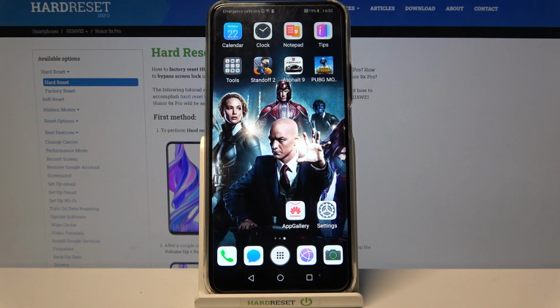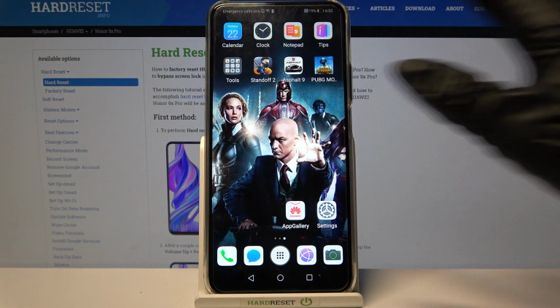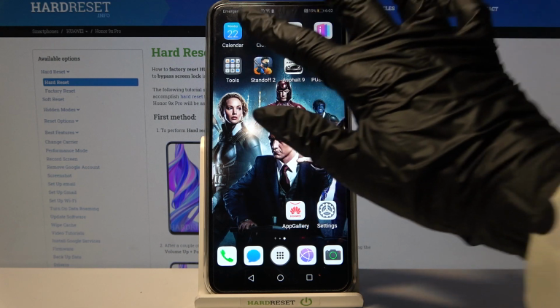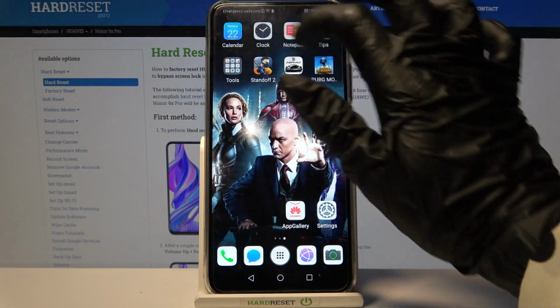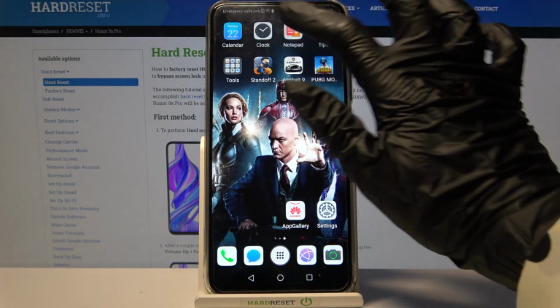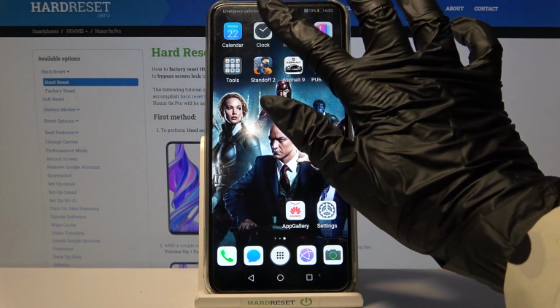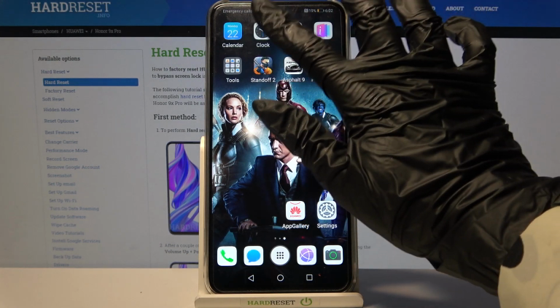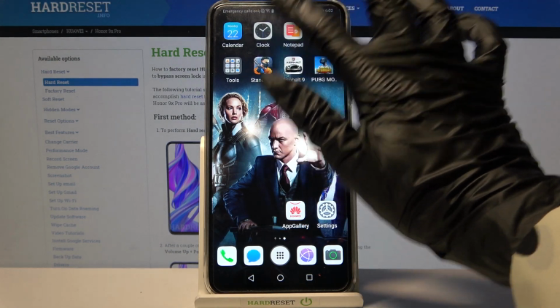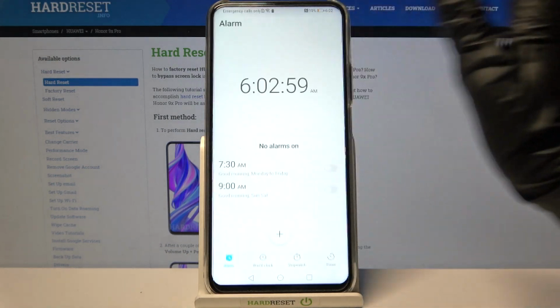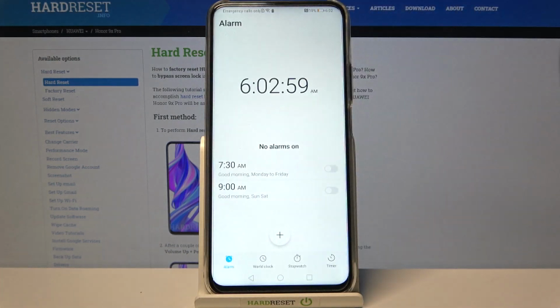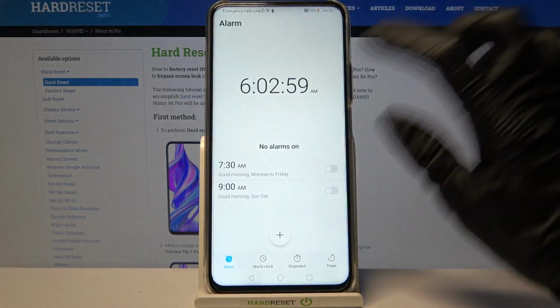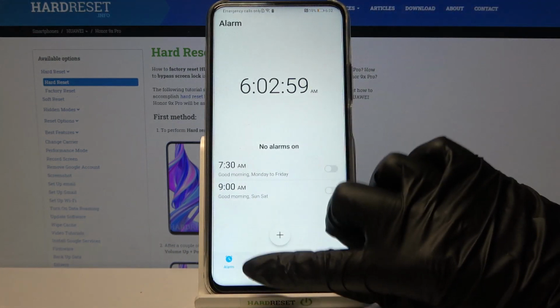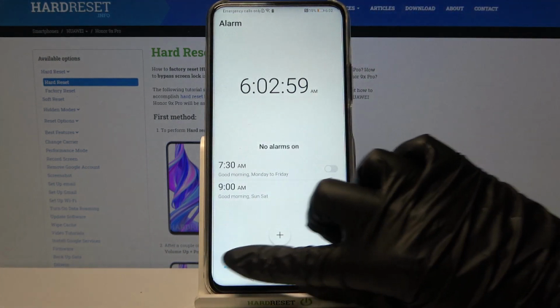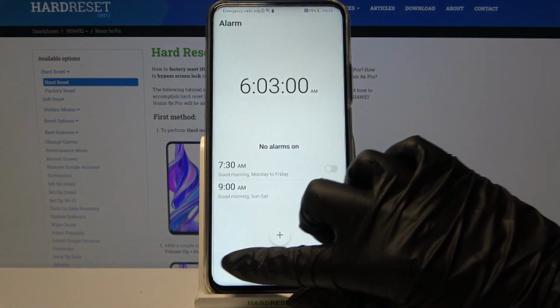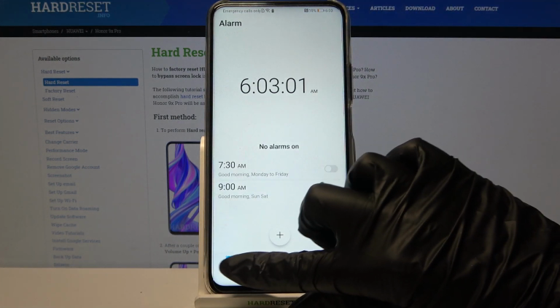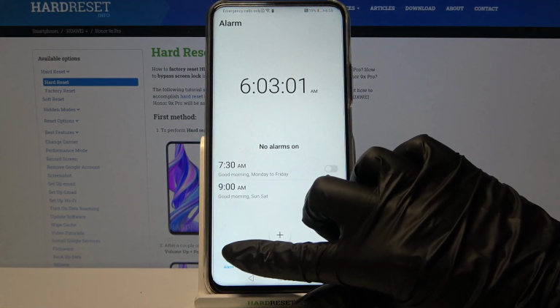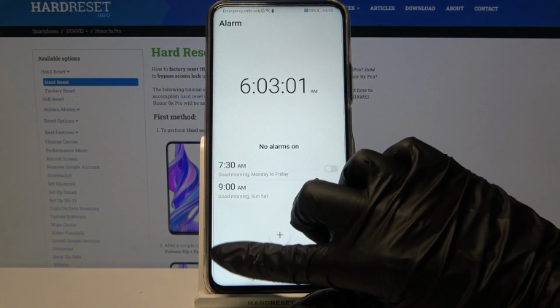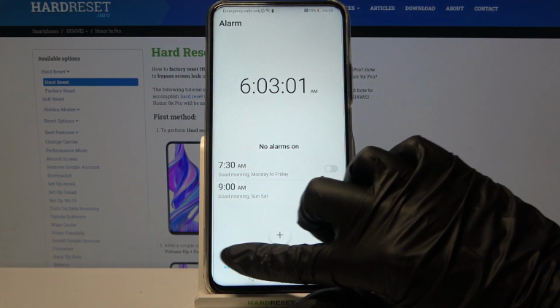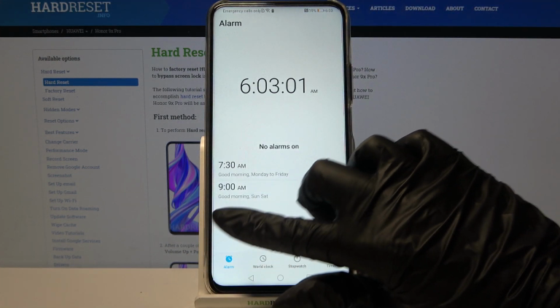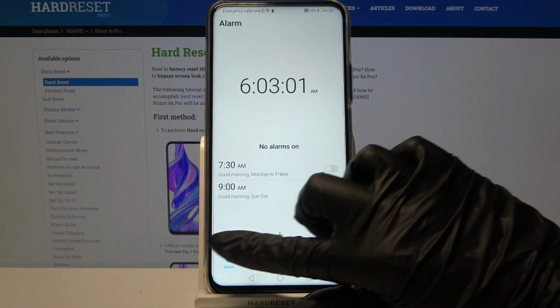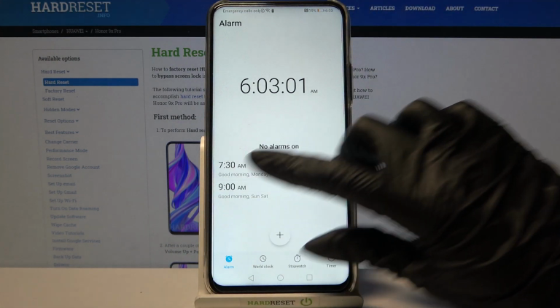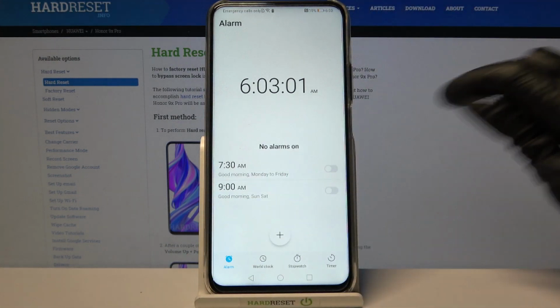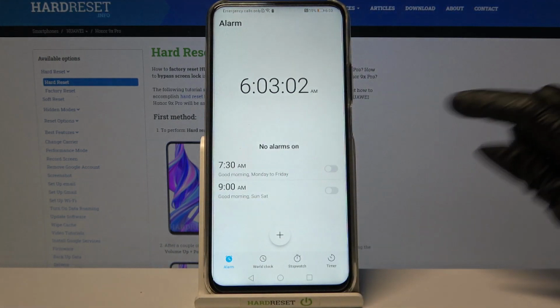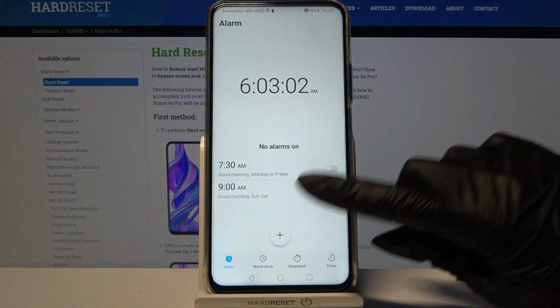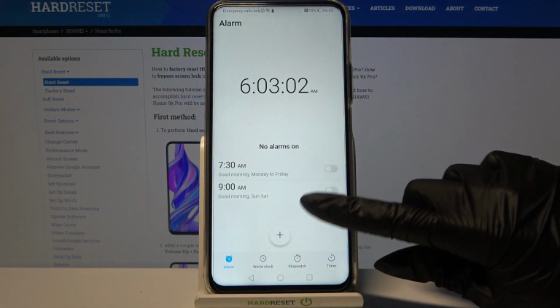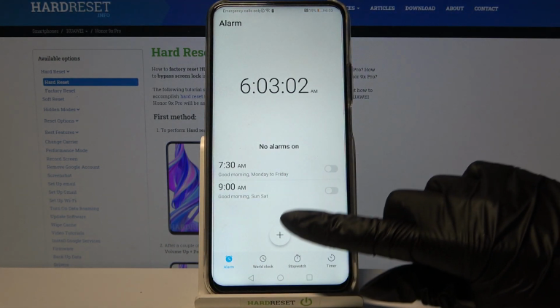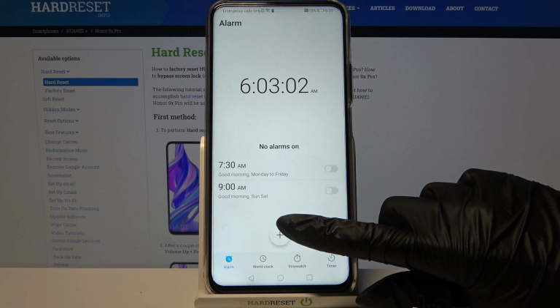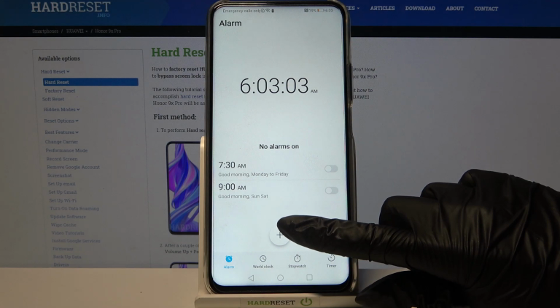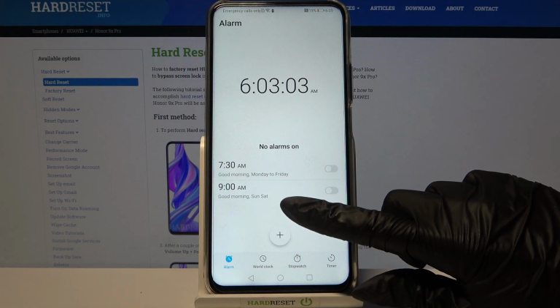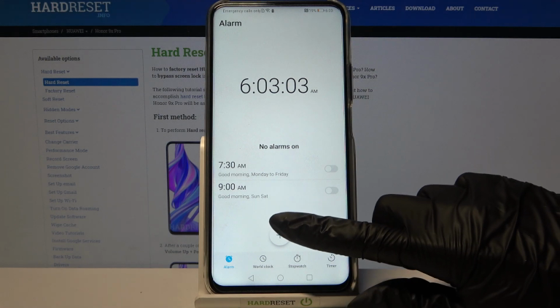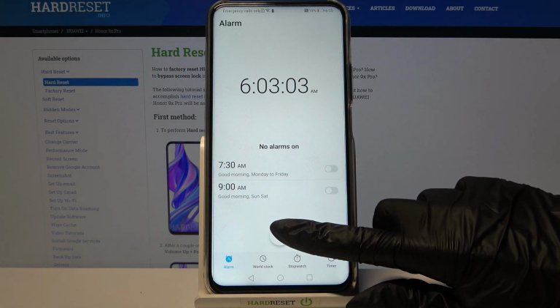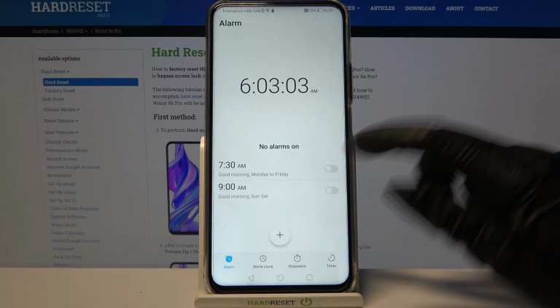Firstly, find the Clock app and click on it. Then choose Alarm at the bottom left corner and tap on the plus icon.